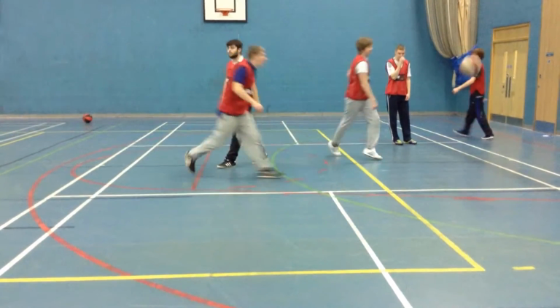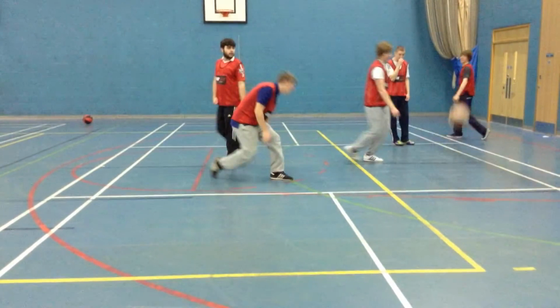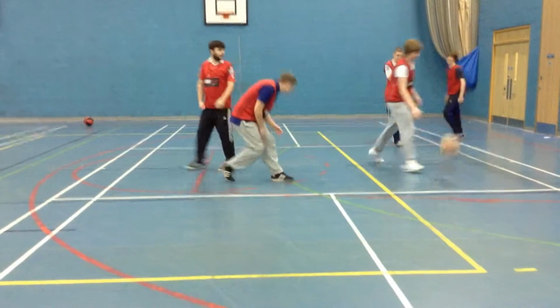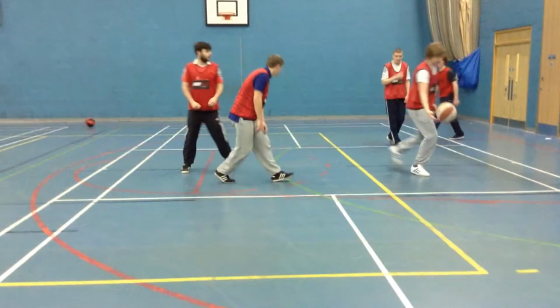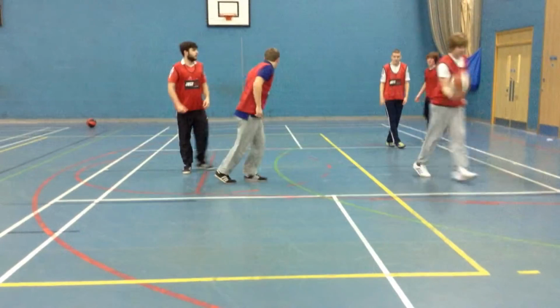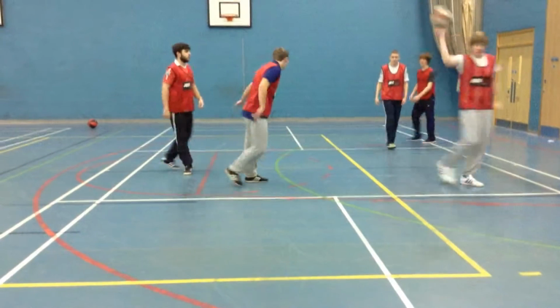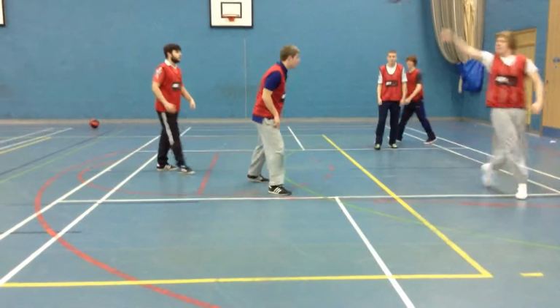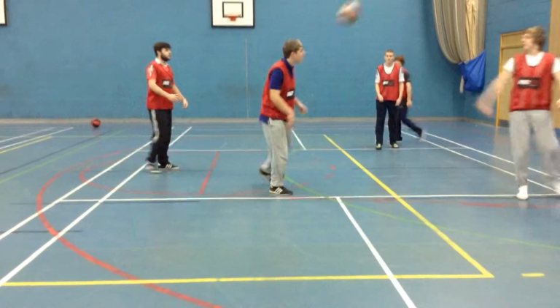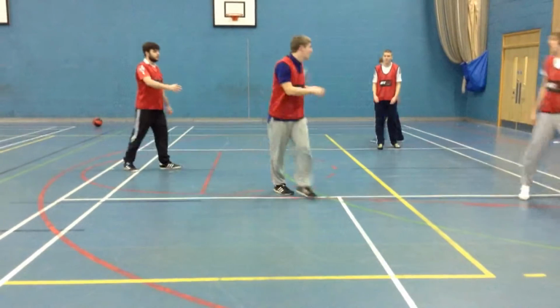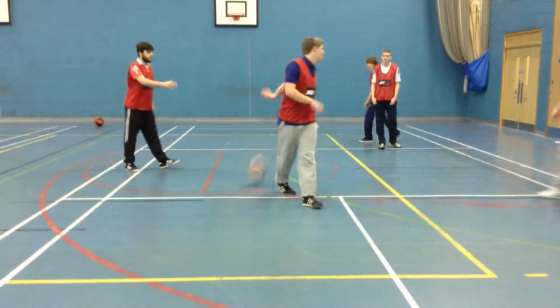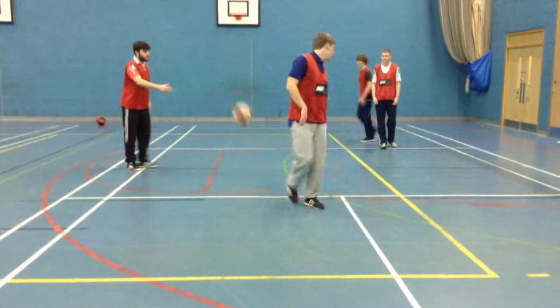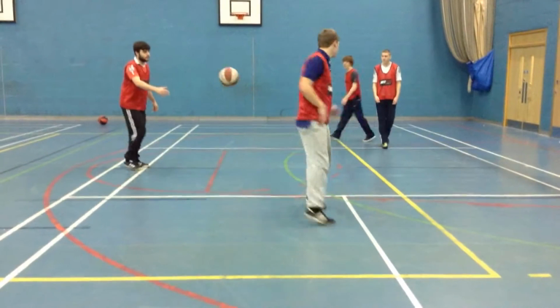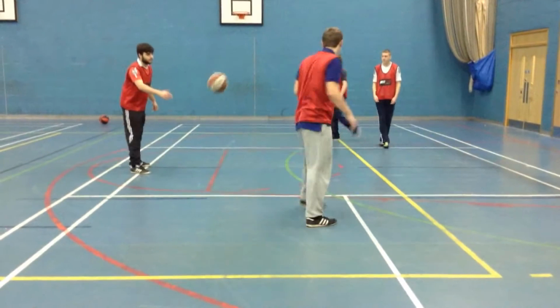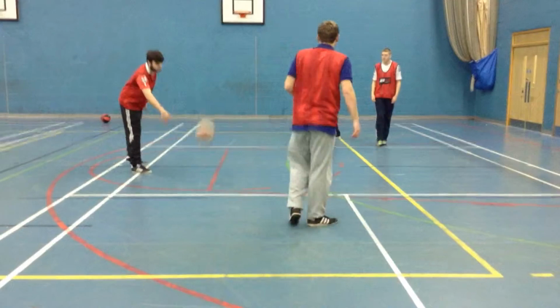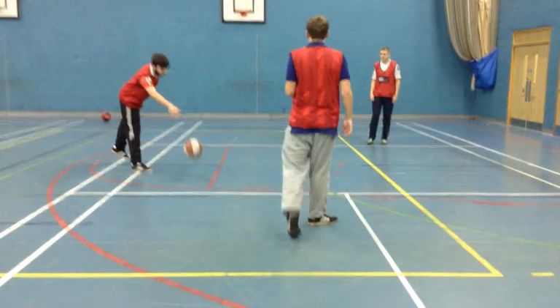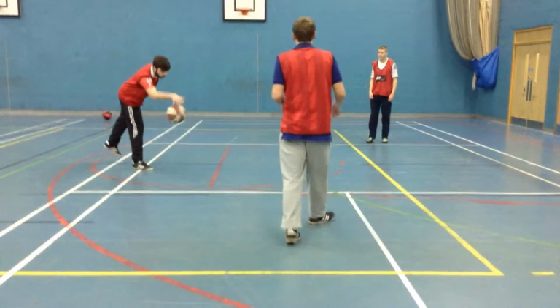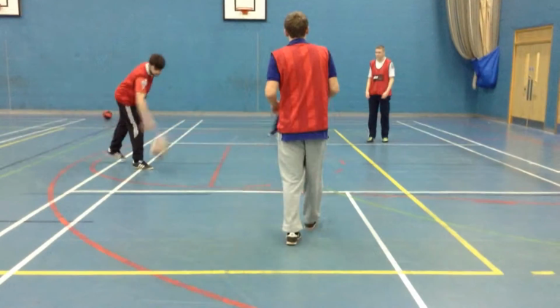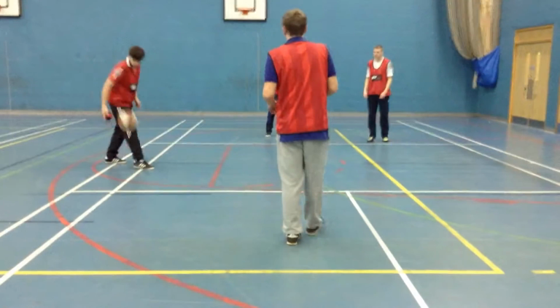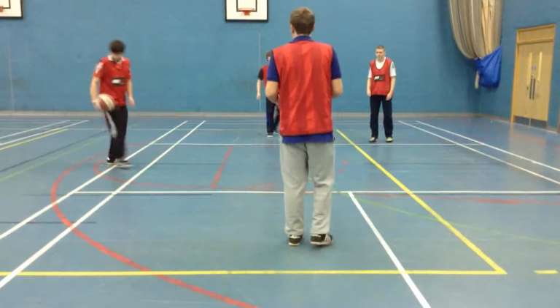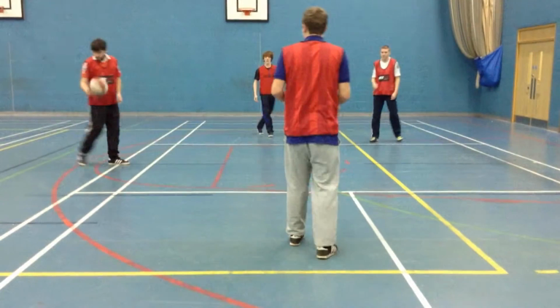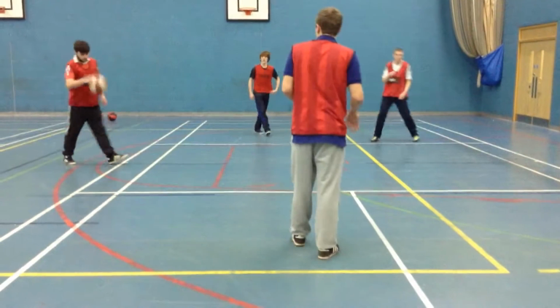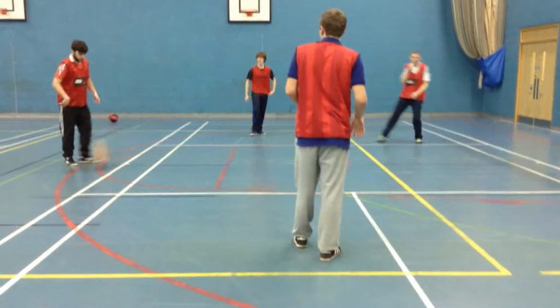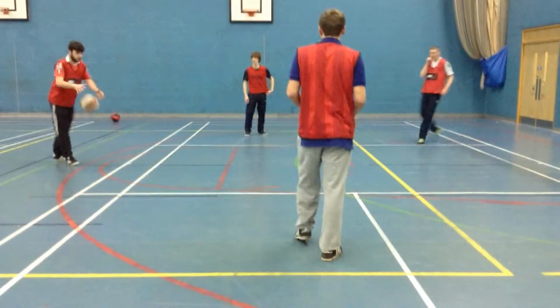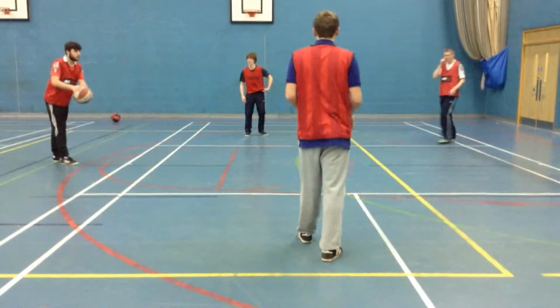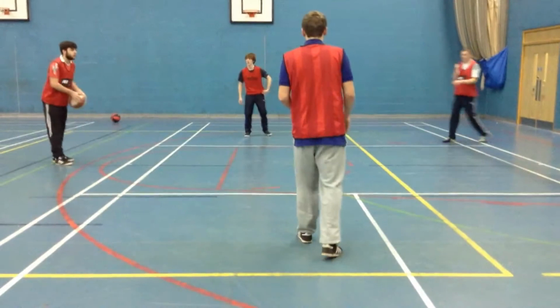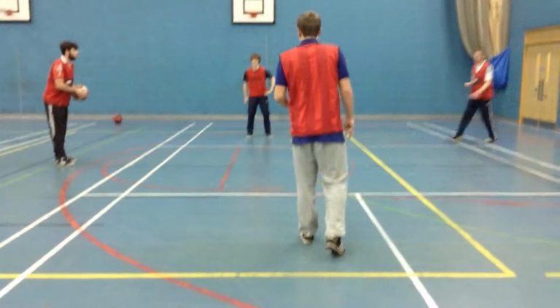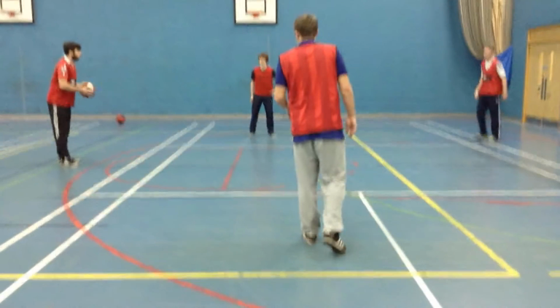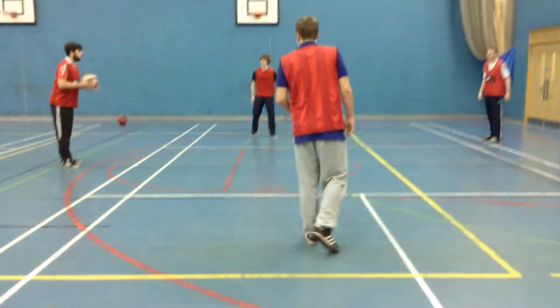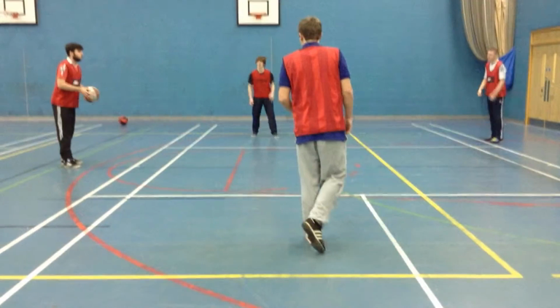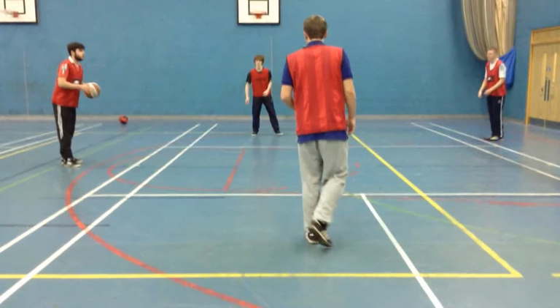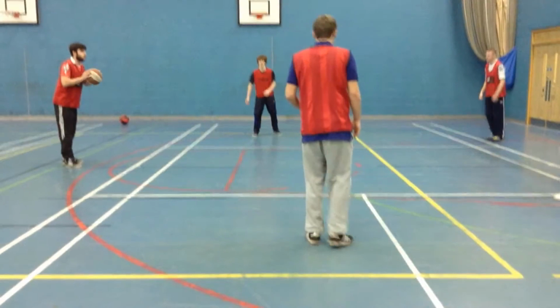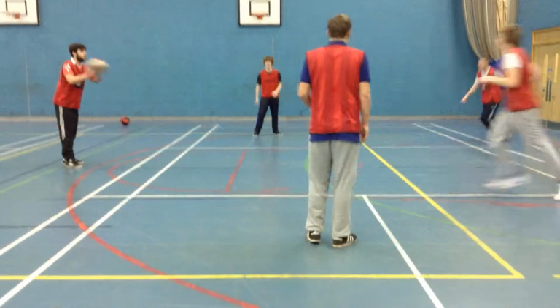Somebody get the follow-up. Pass it back to point guard. Reset everyone quickly and then go again — it's a non-stop drill.